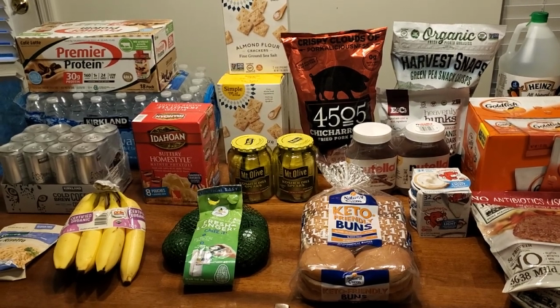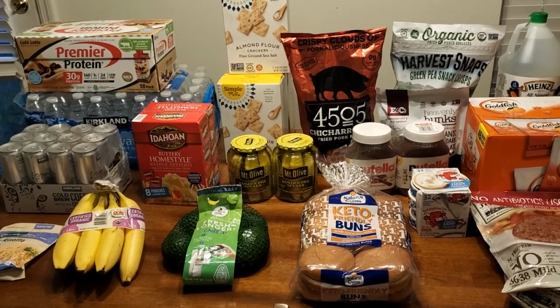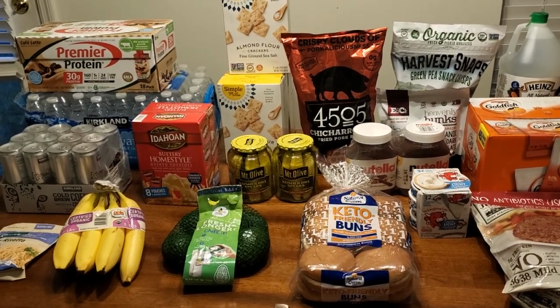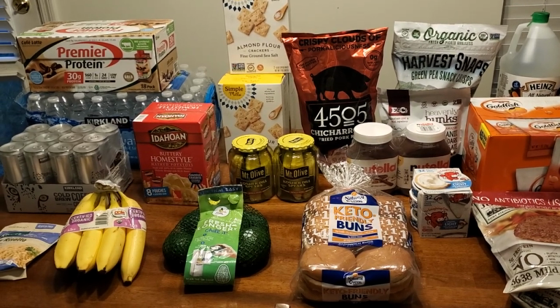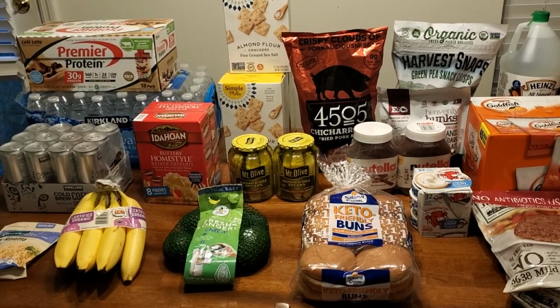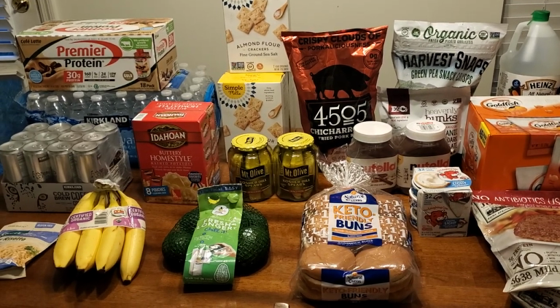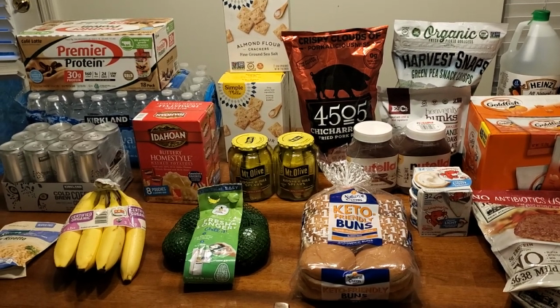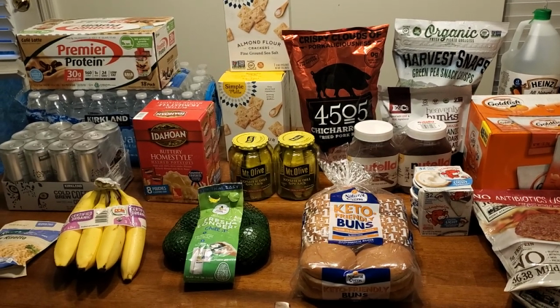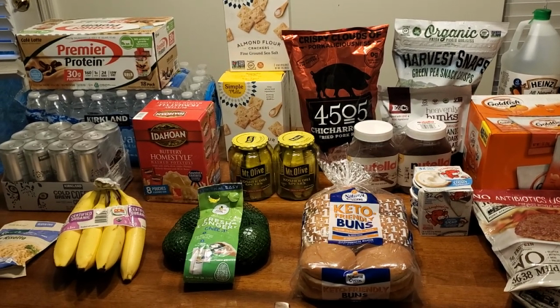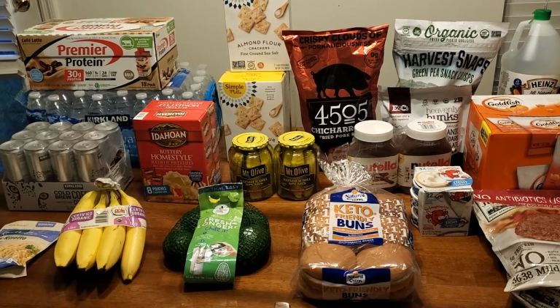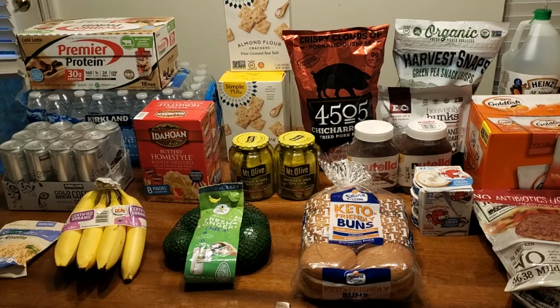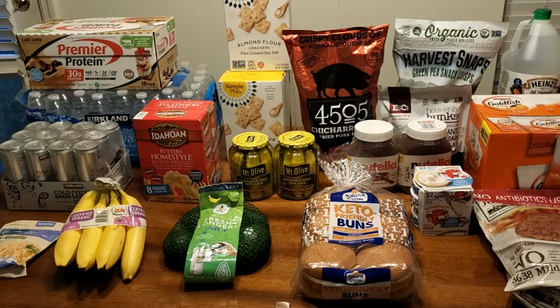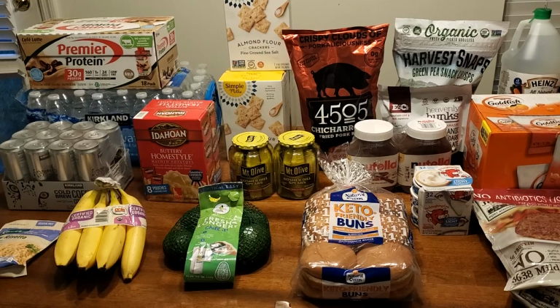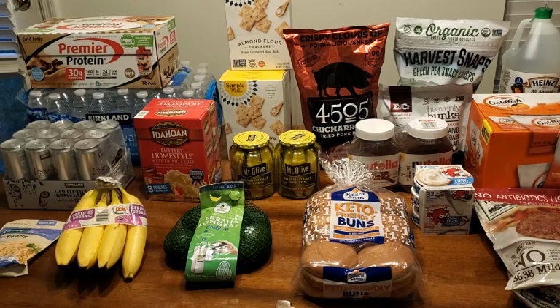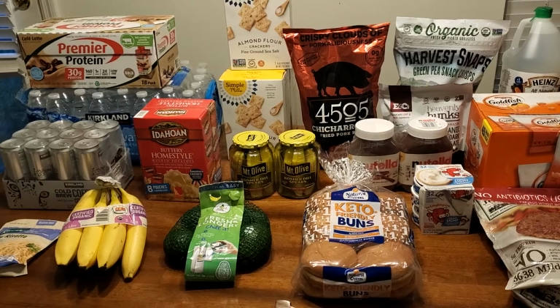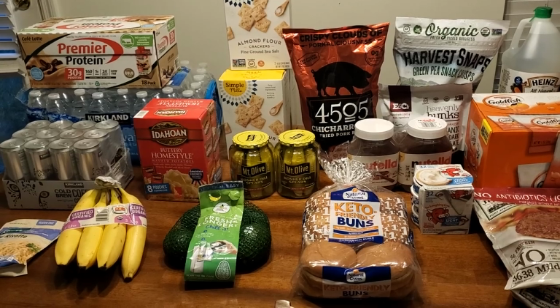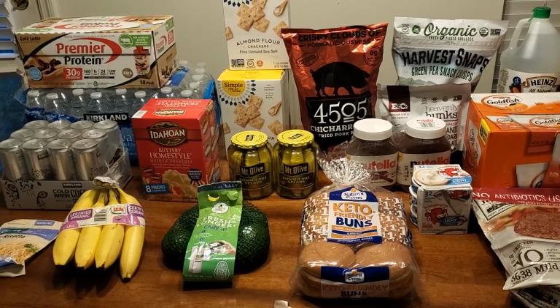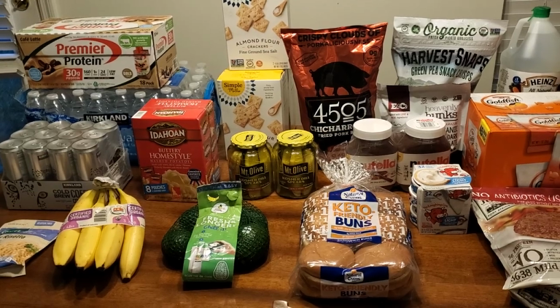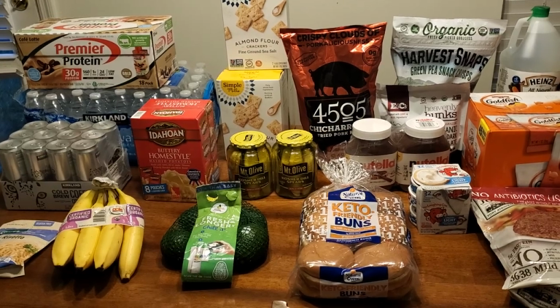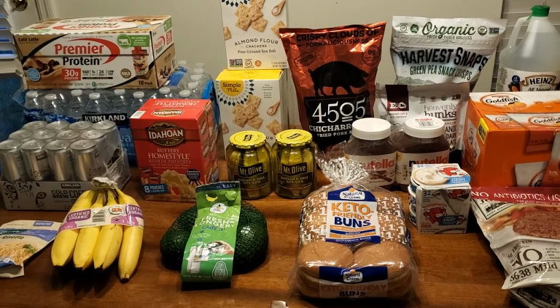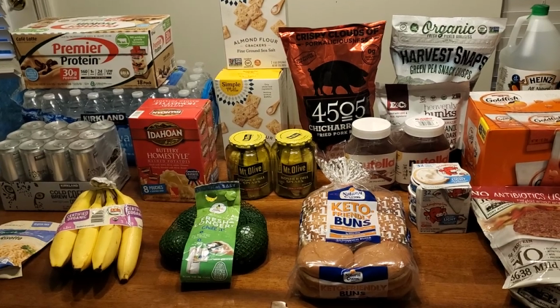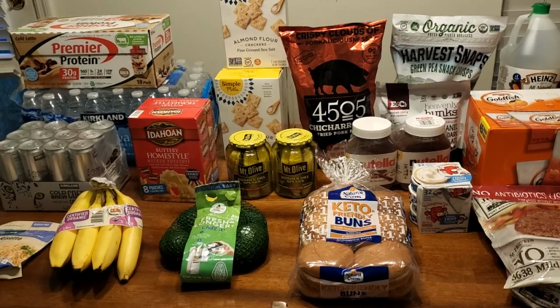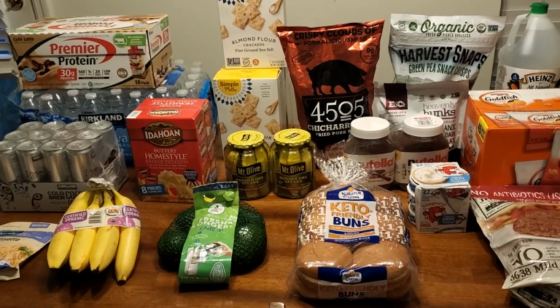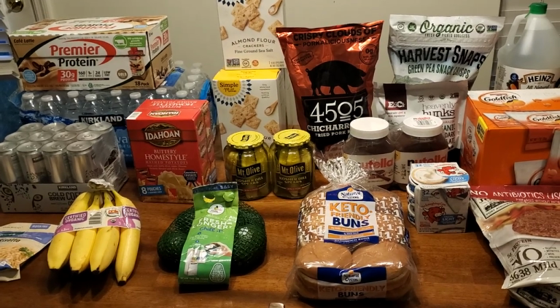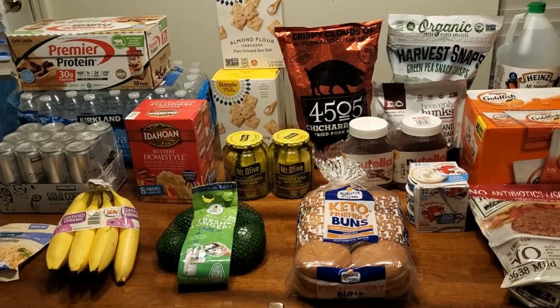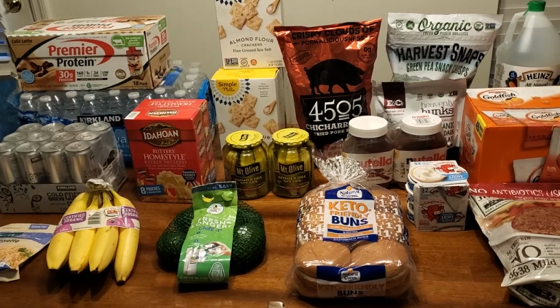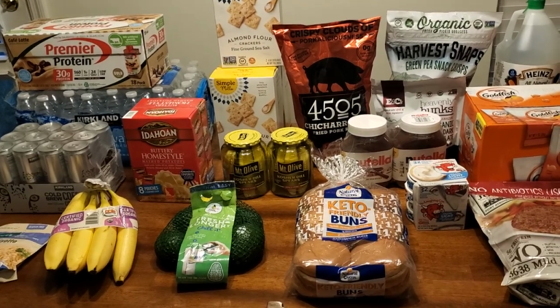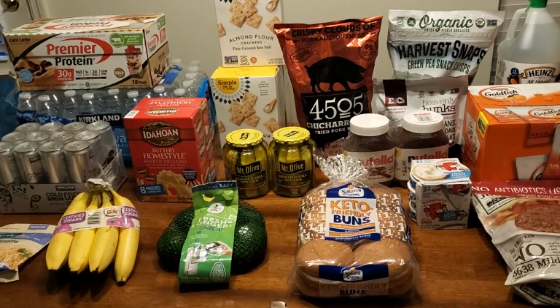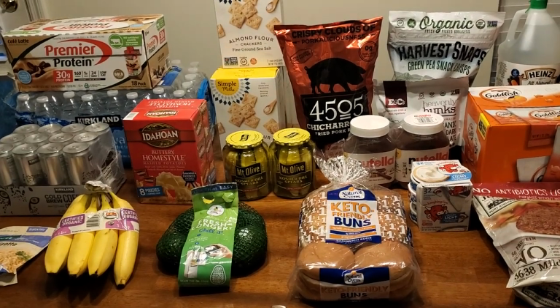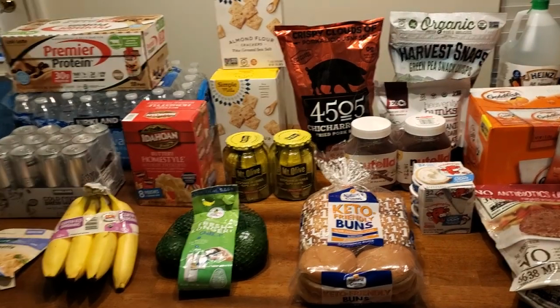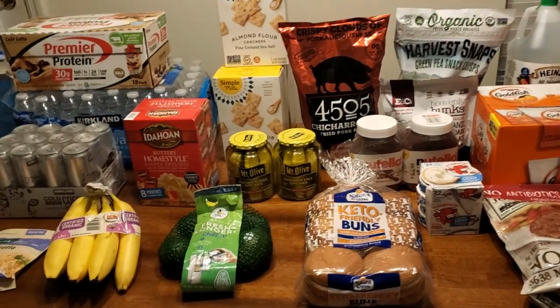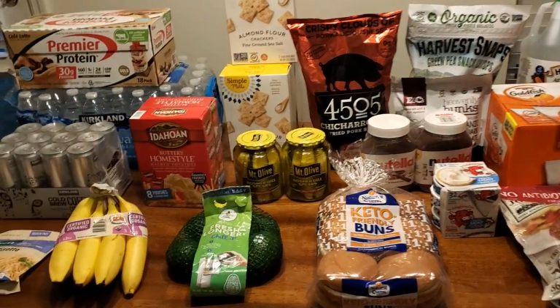I share grocery hauls, coupon deals, and just mom life stuff. So let's just get started.